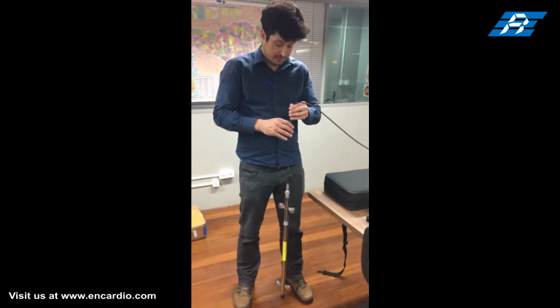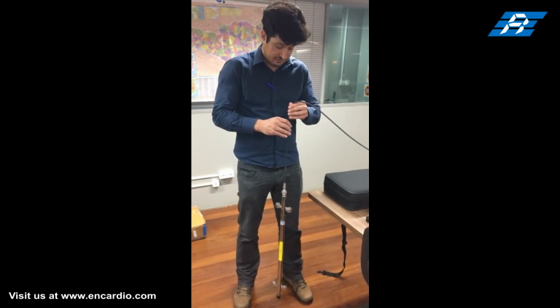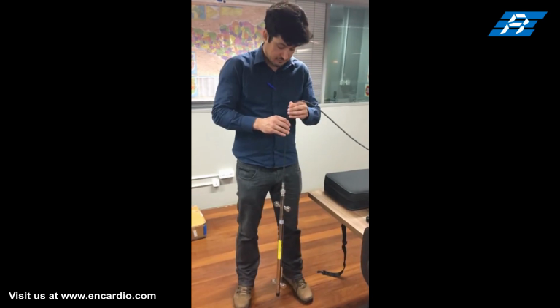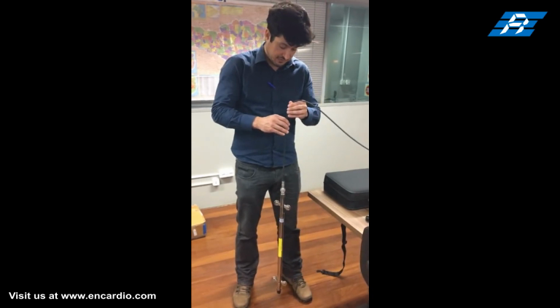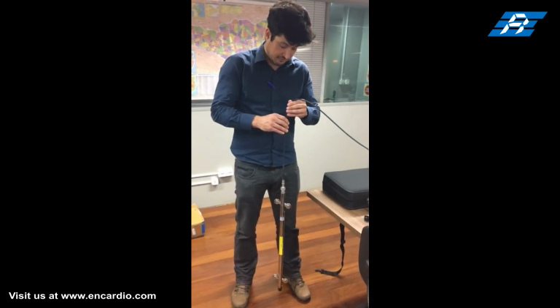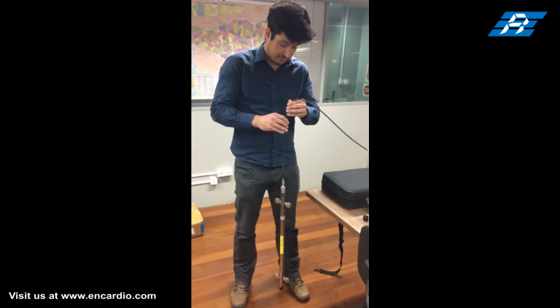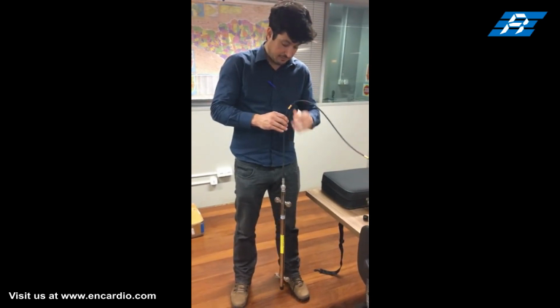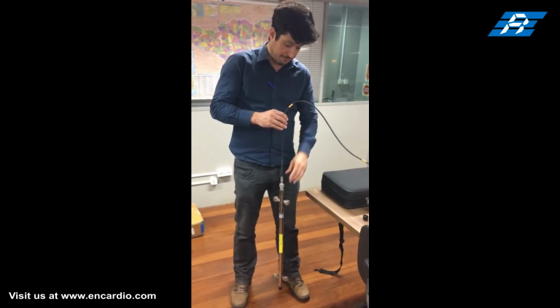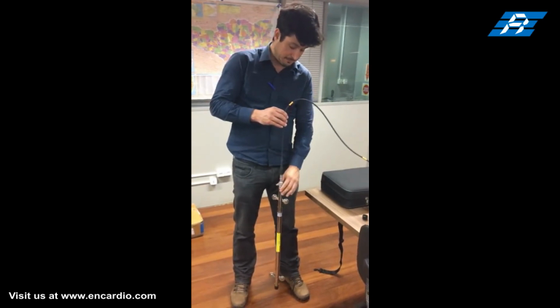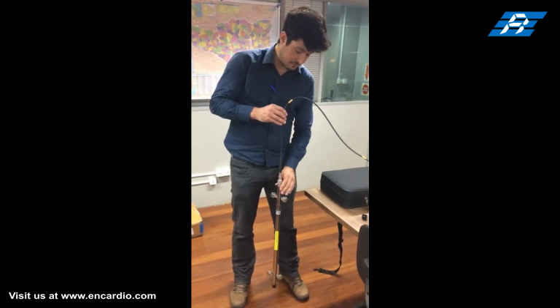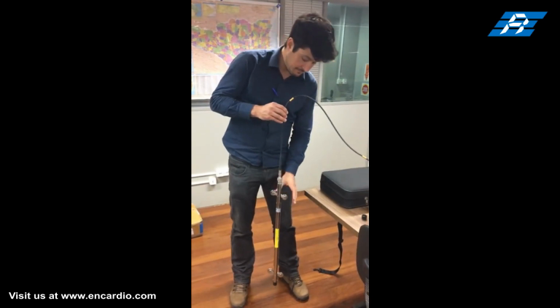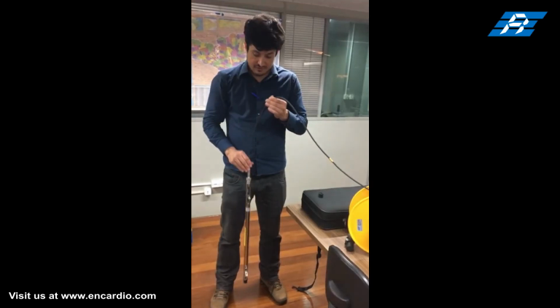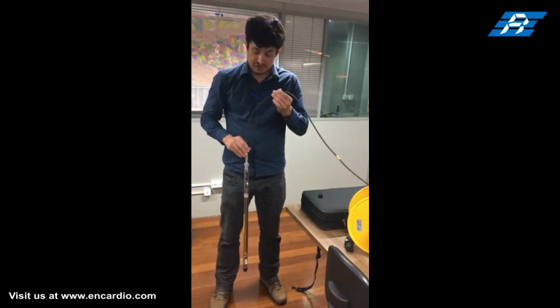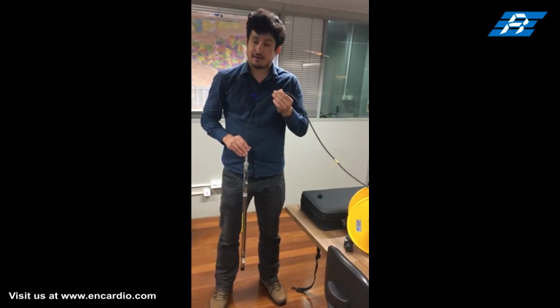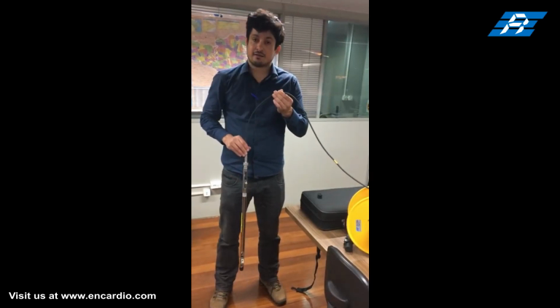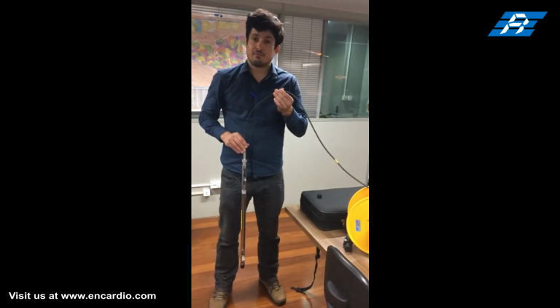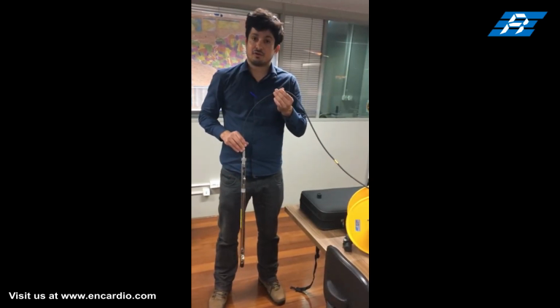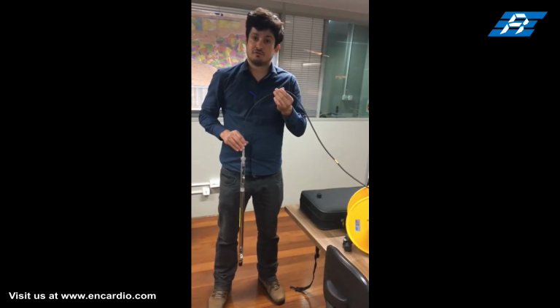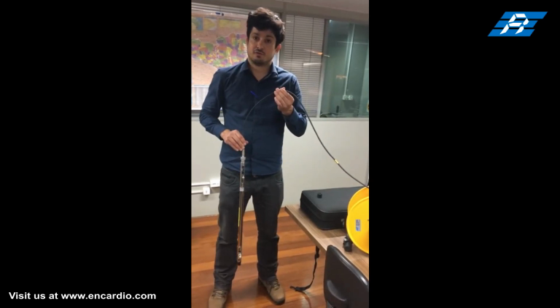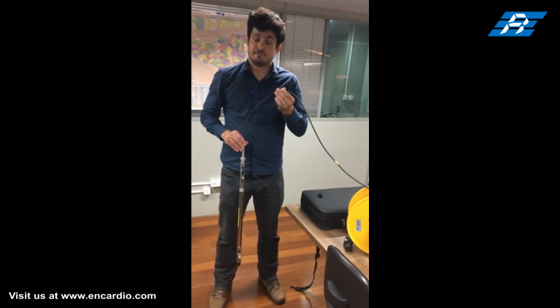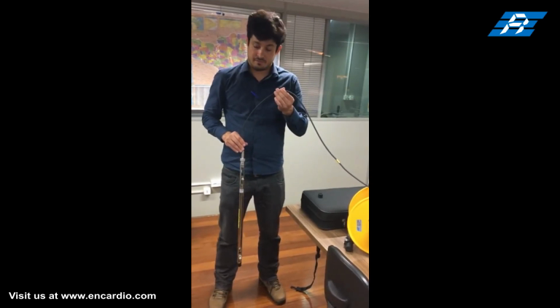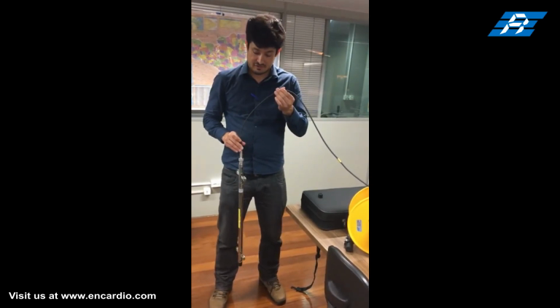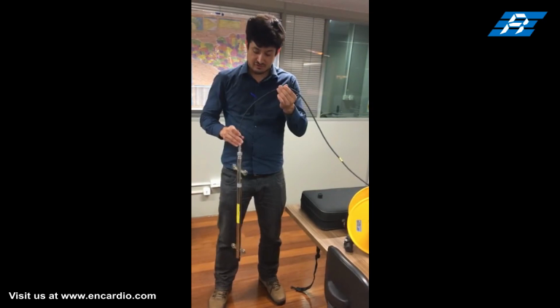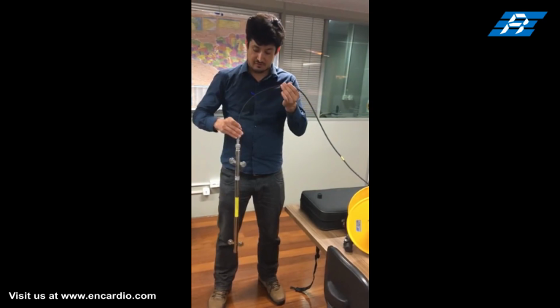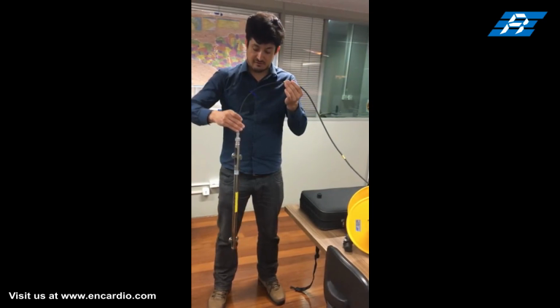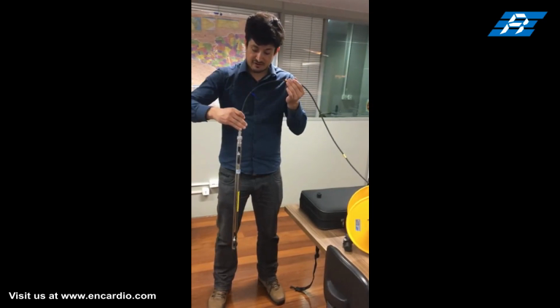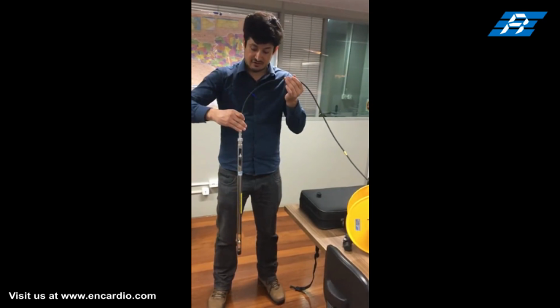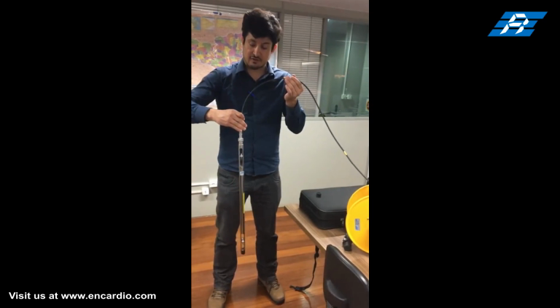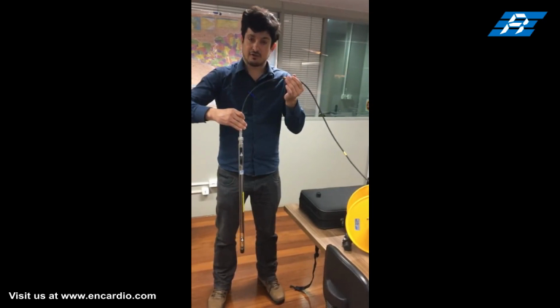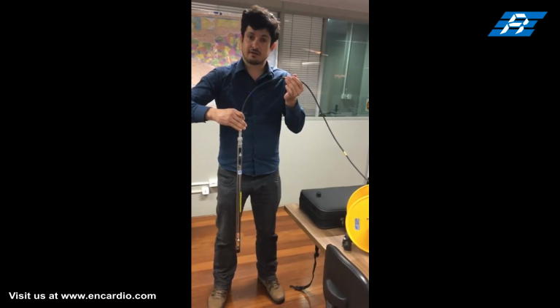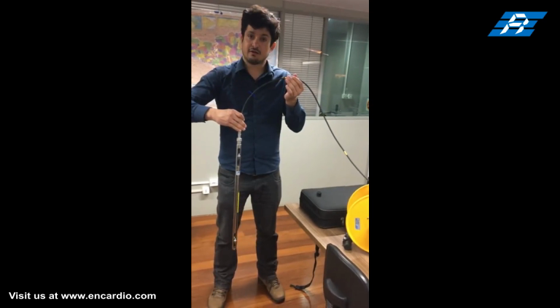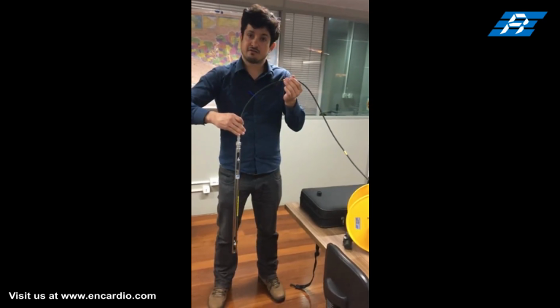The probe is again lowered into the borehole, this time with wheels rotated at 180 degrees to log data of the A- phase.